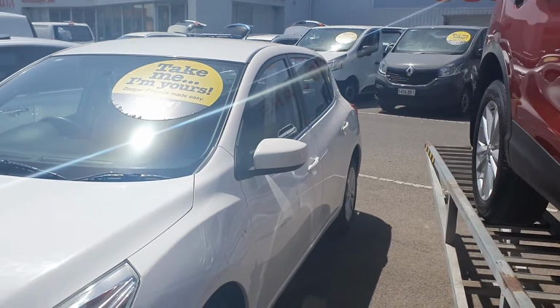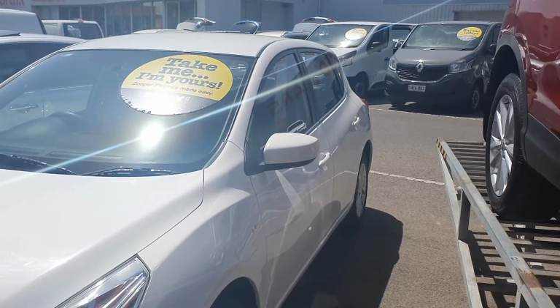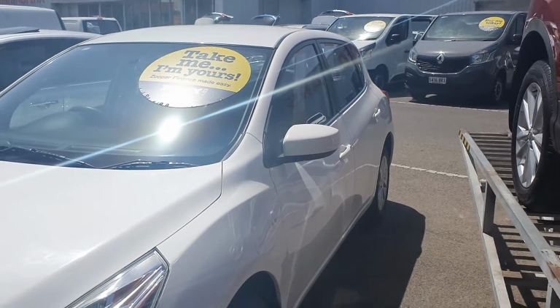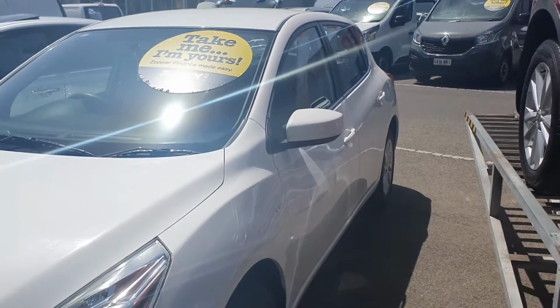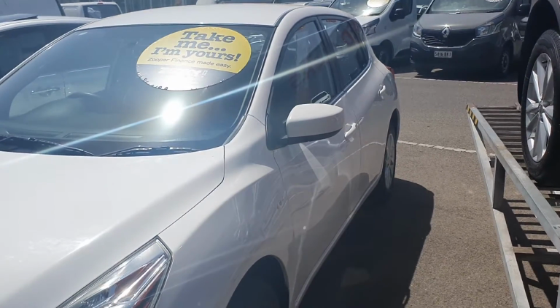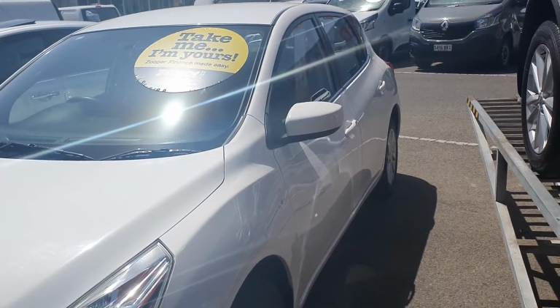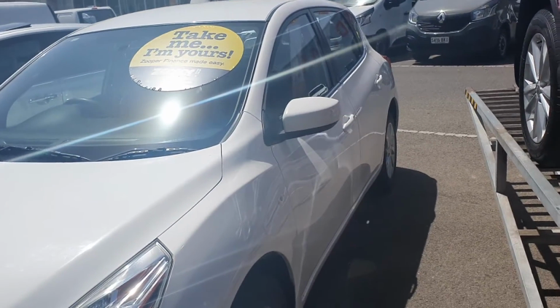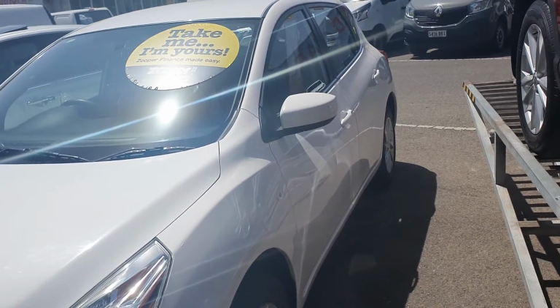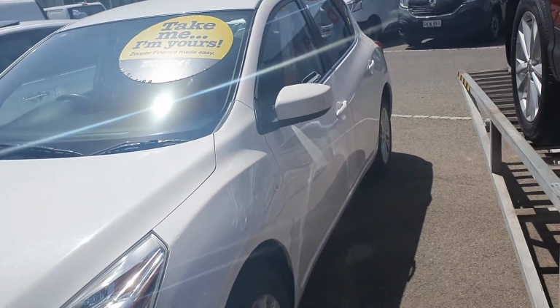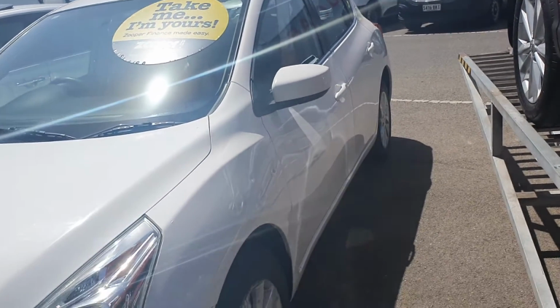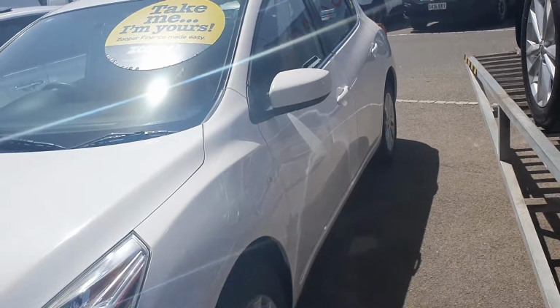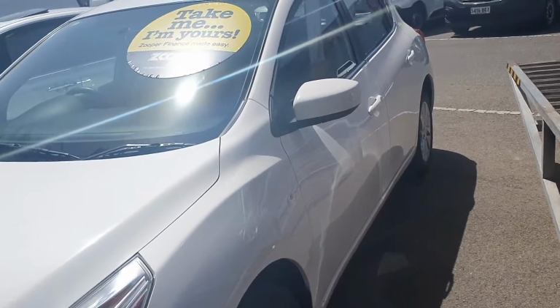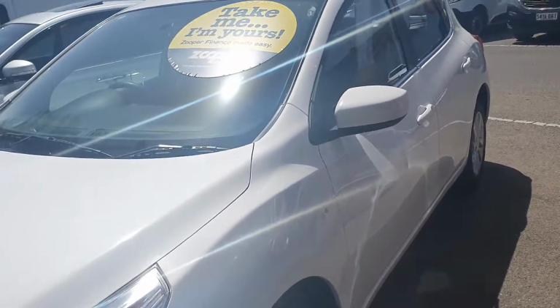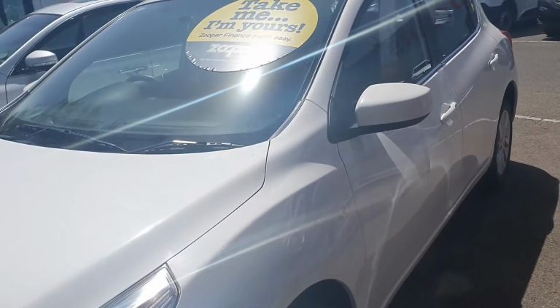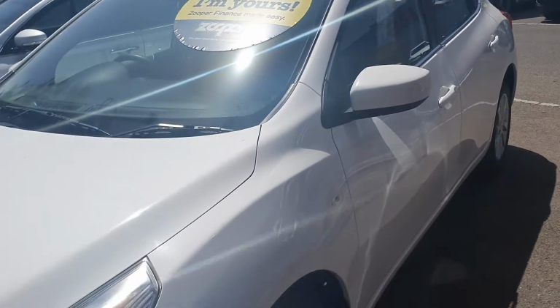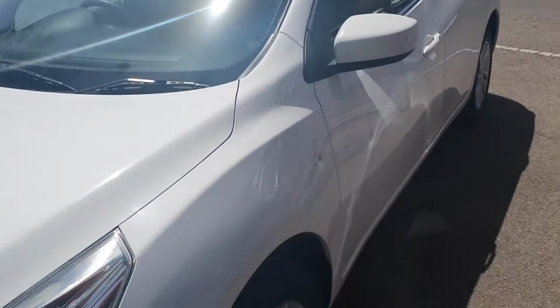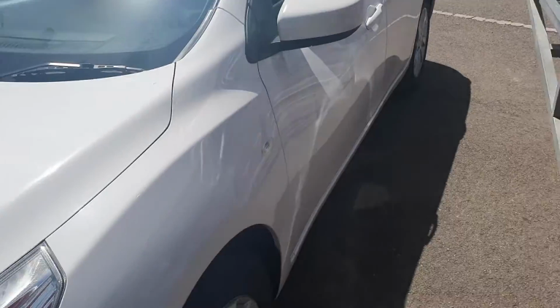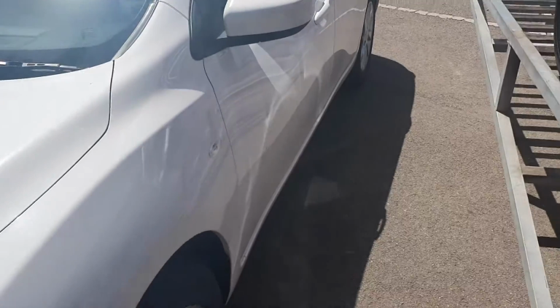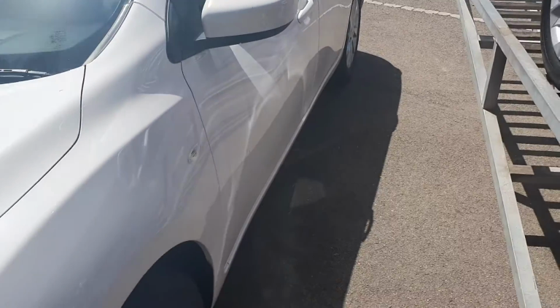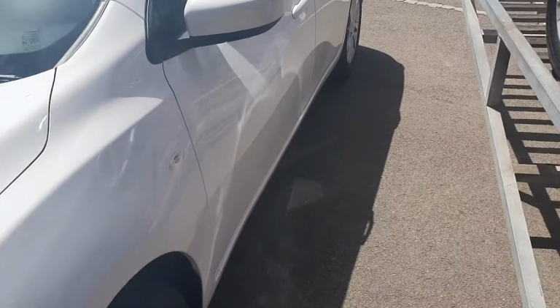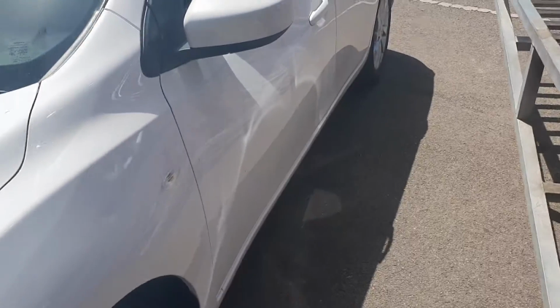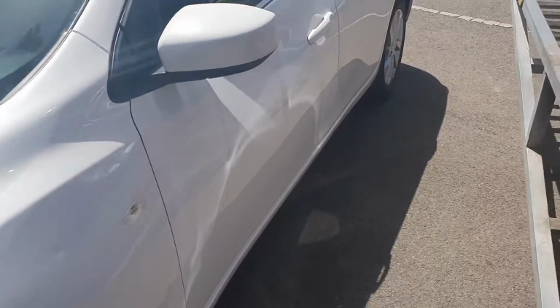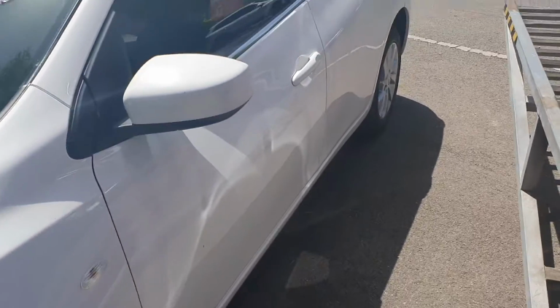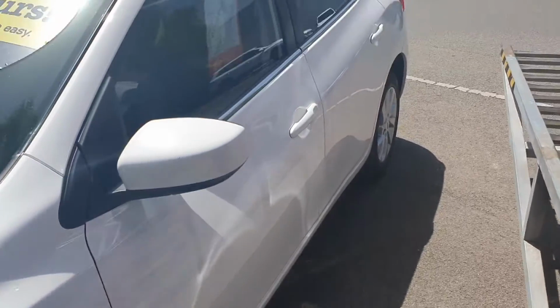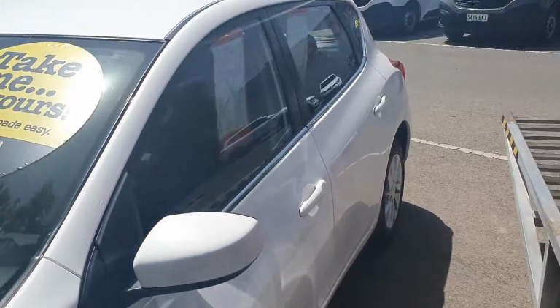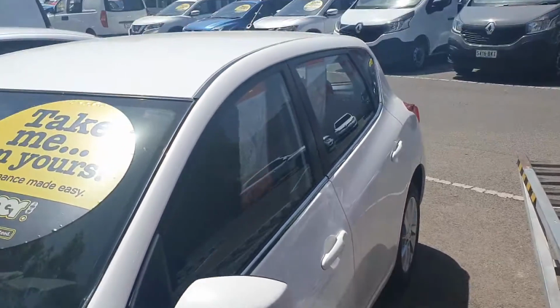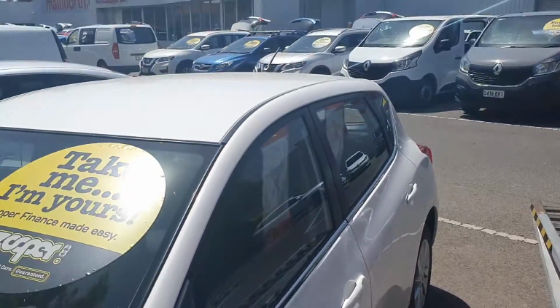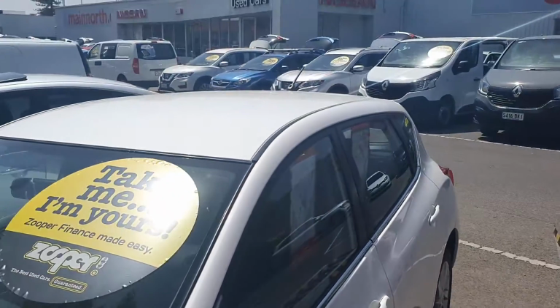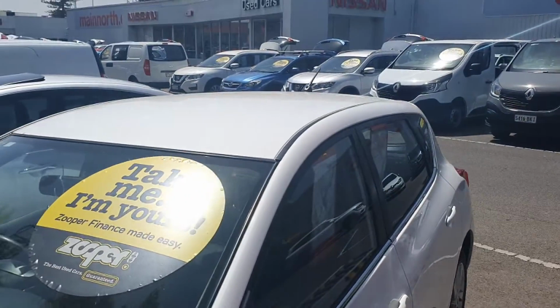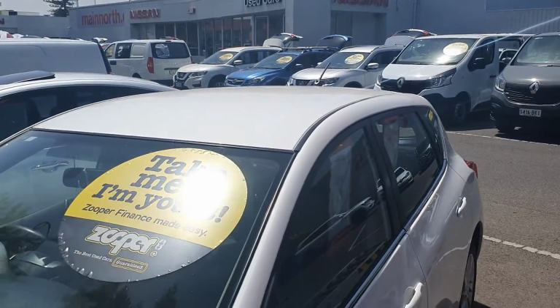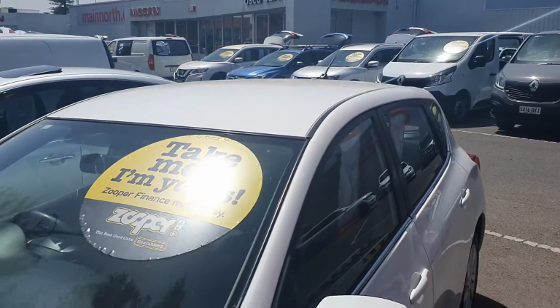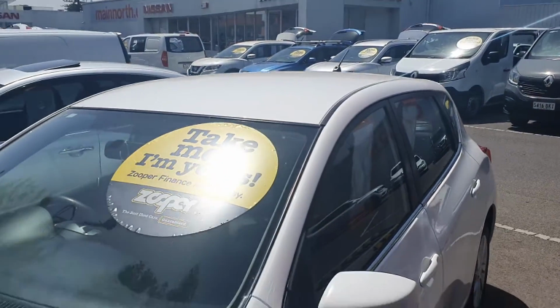As you can see, no dings, dents or scratches anywhere to be seen on the car. Overall it is in beautiful condition.